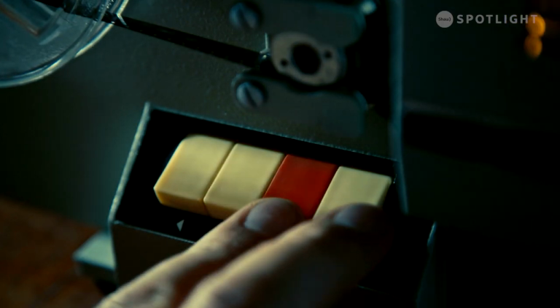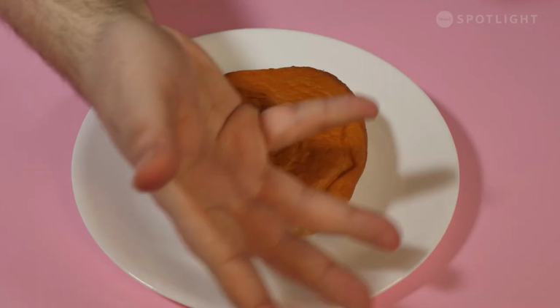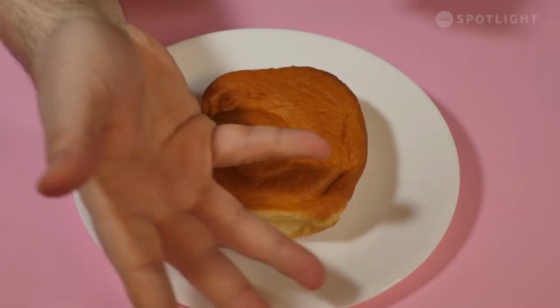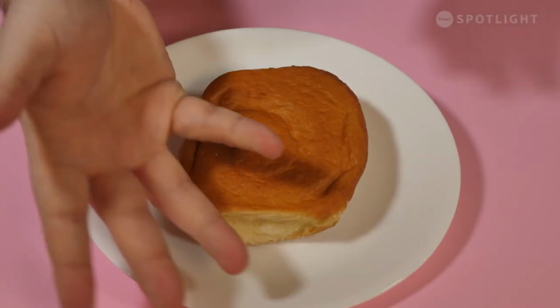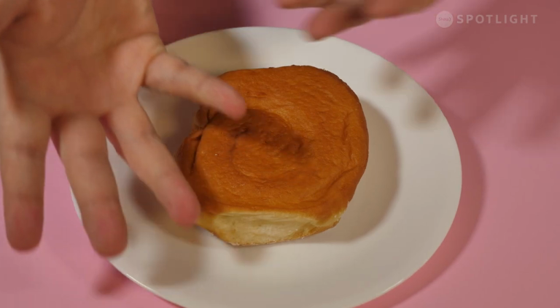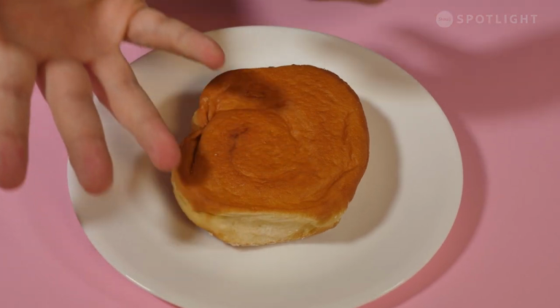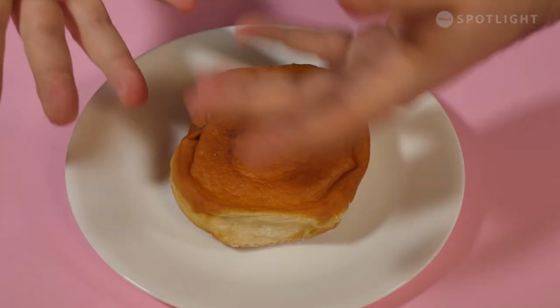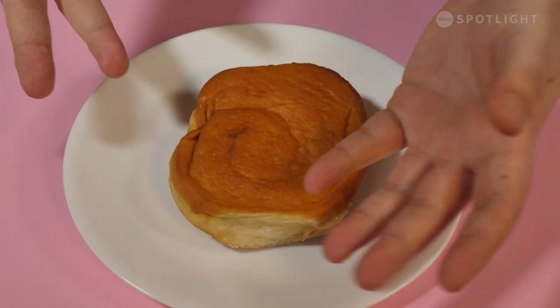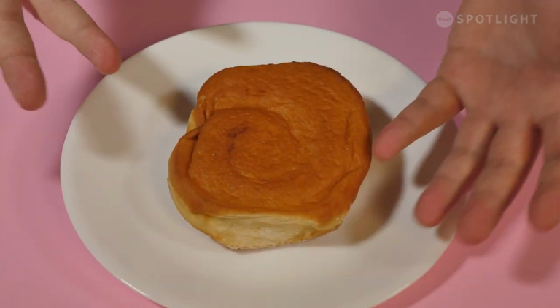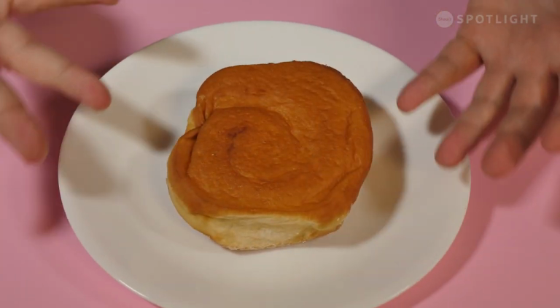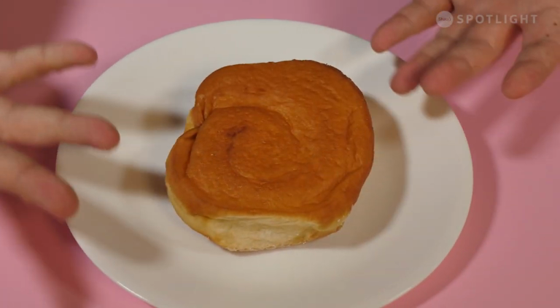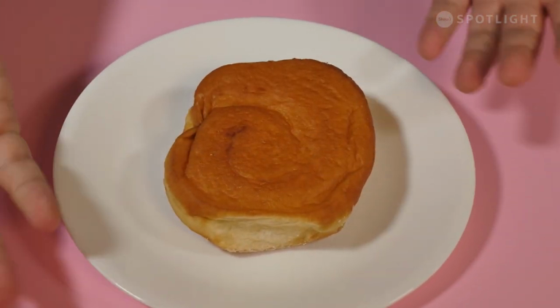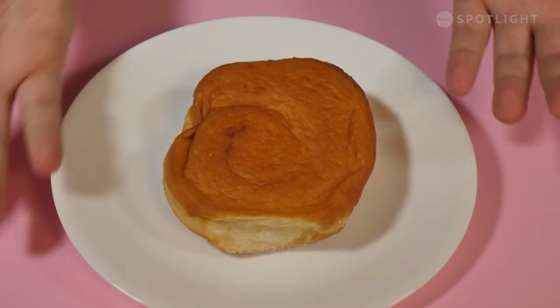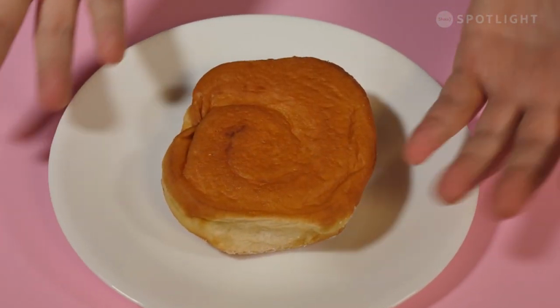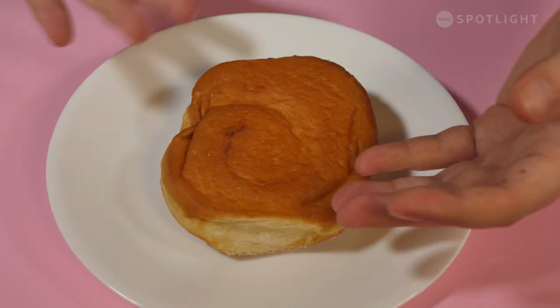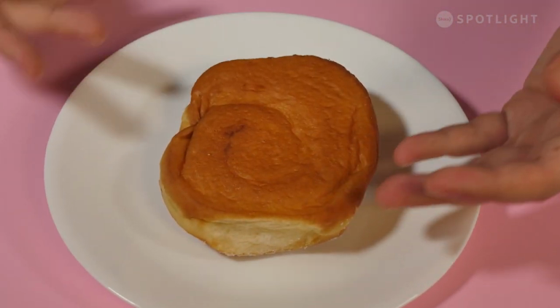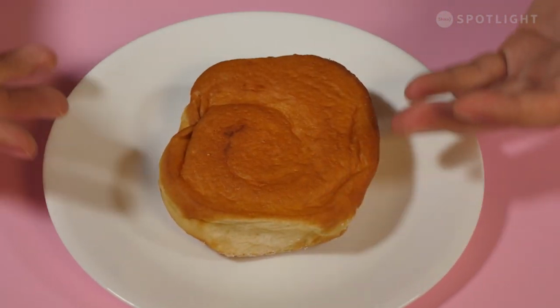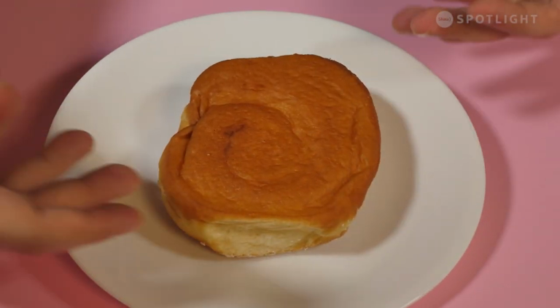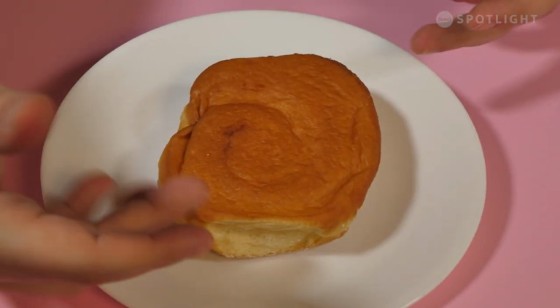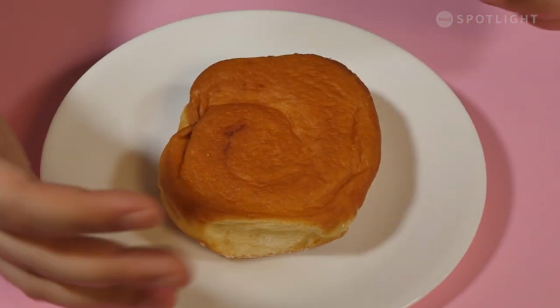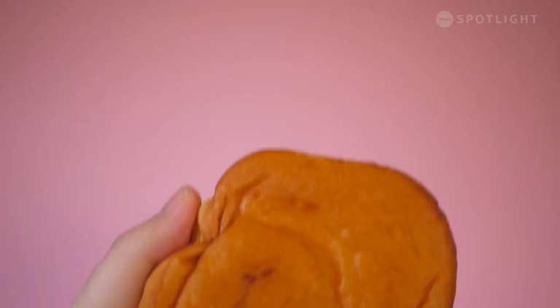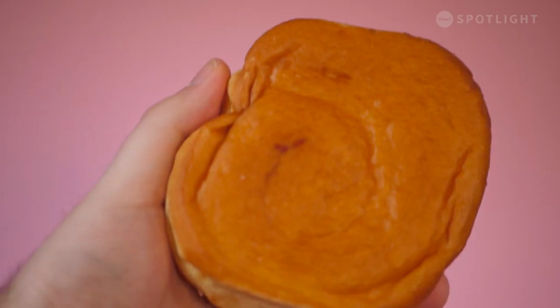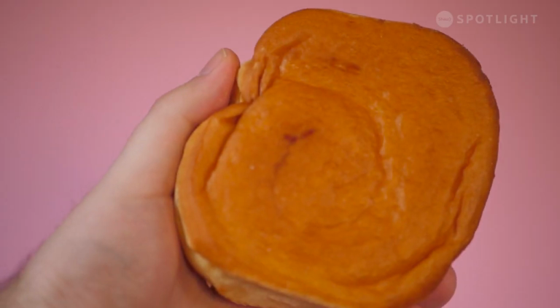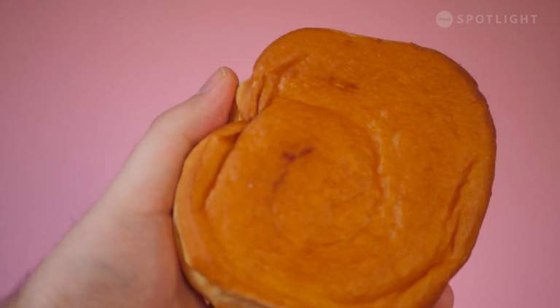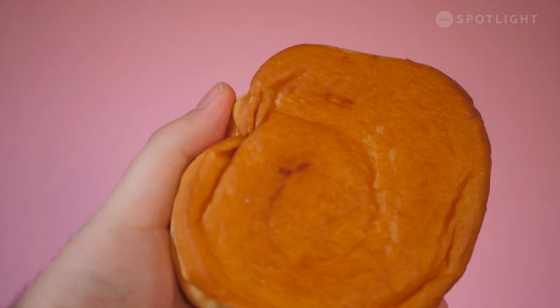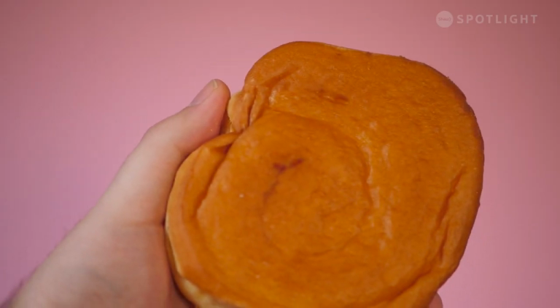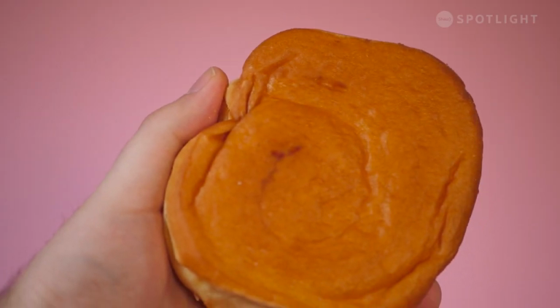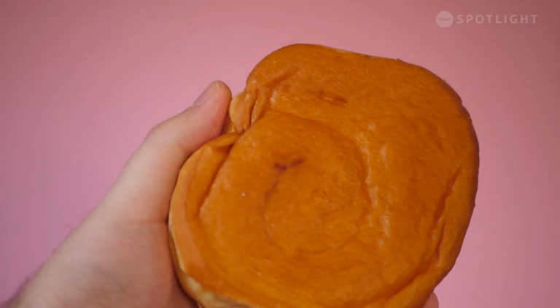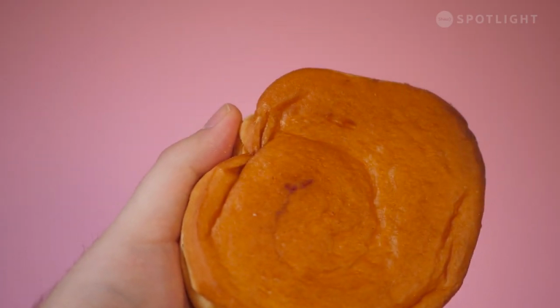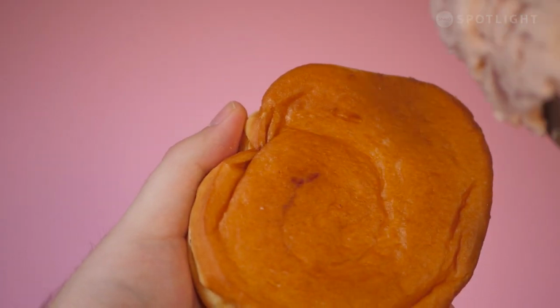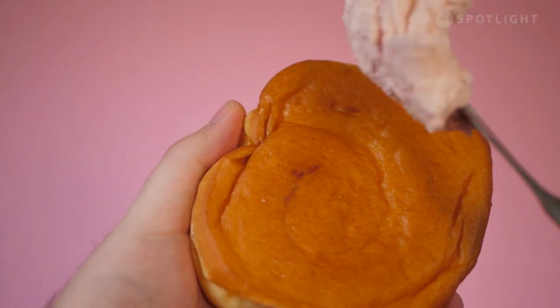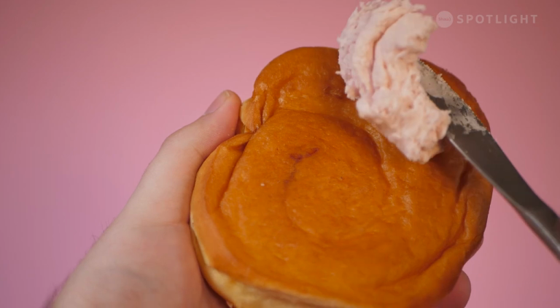It's similar to a cinnamon bun, but if you've ever had one, you know it's the icing that makes it even more delicious.